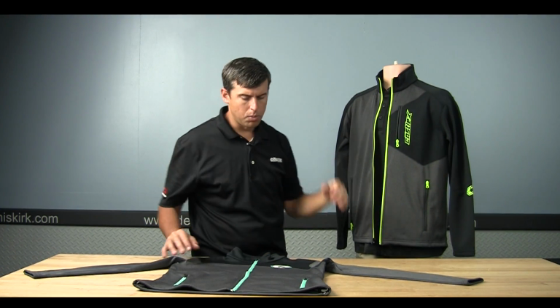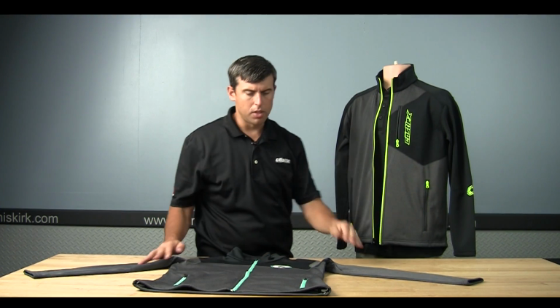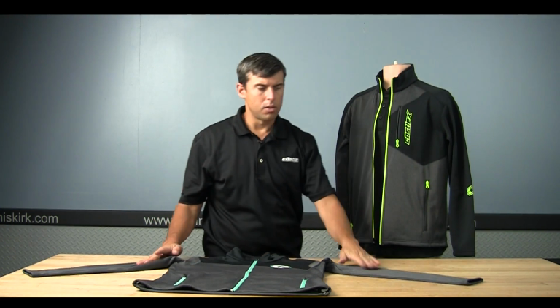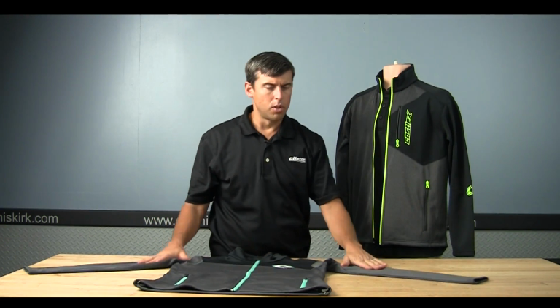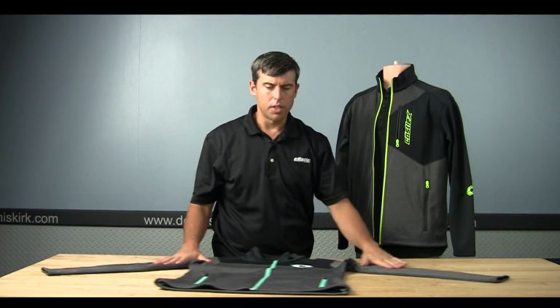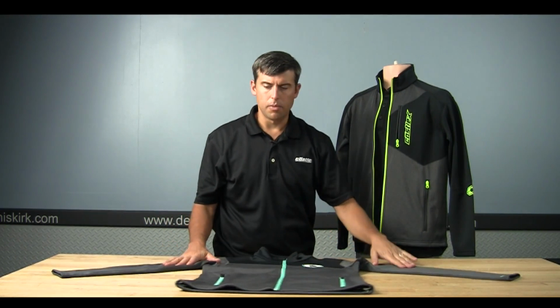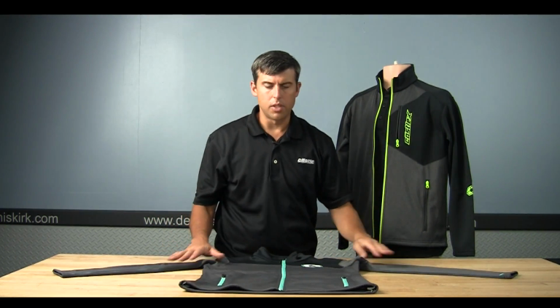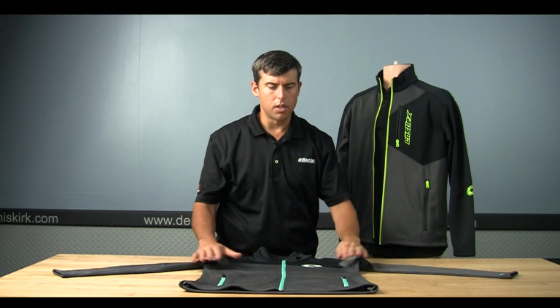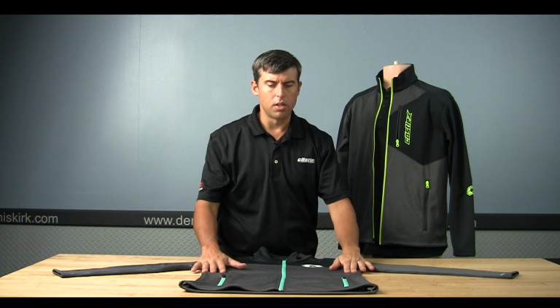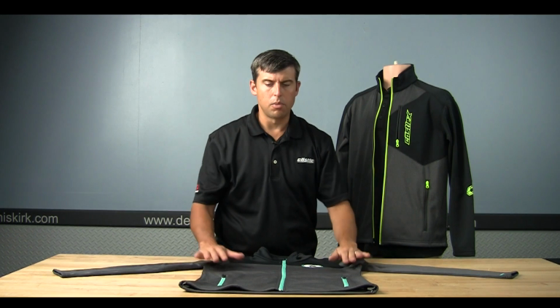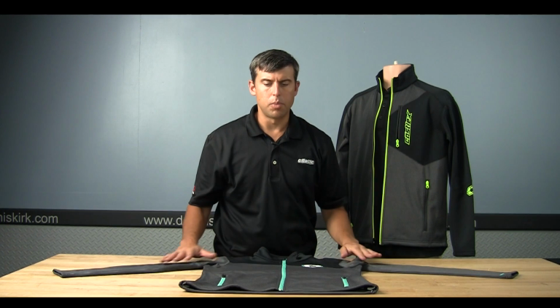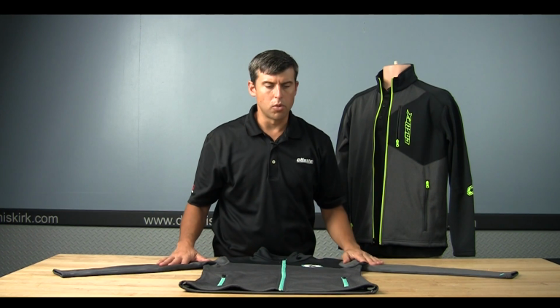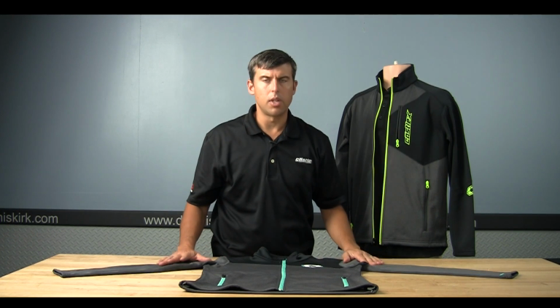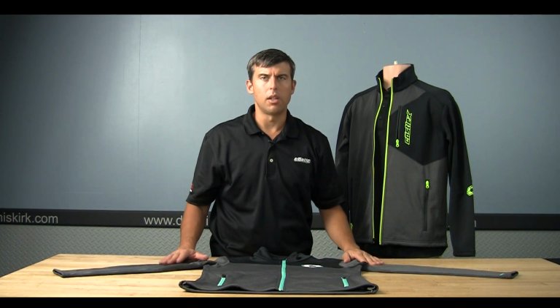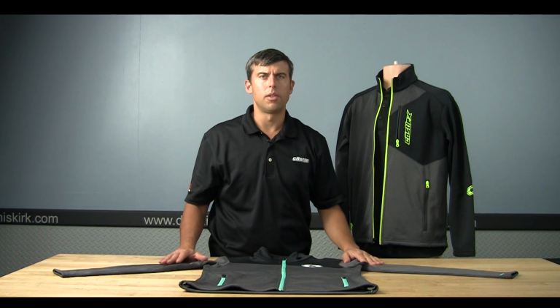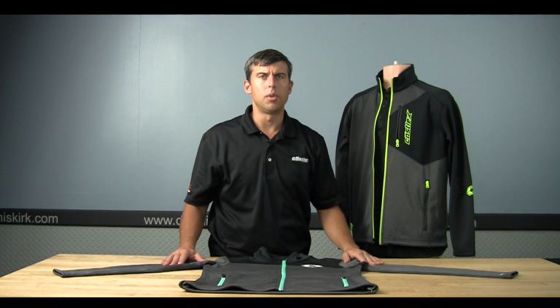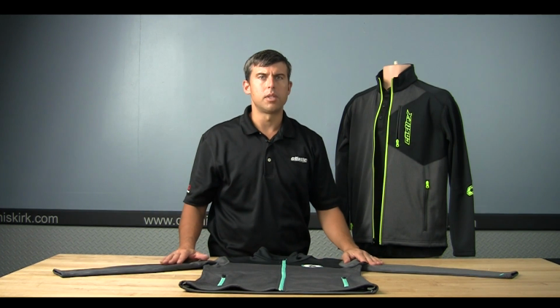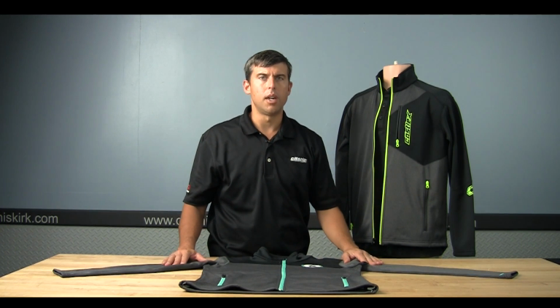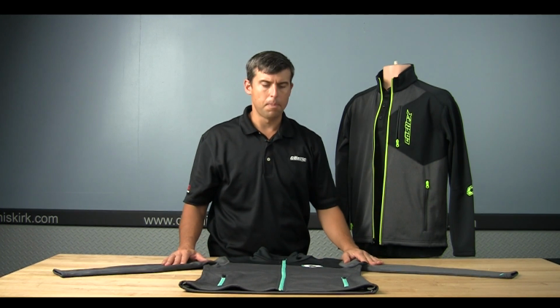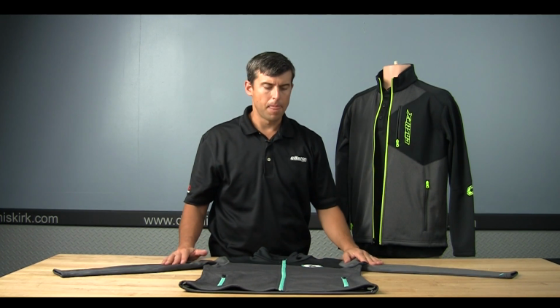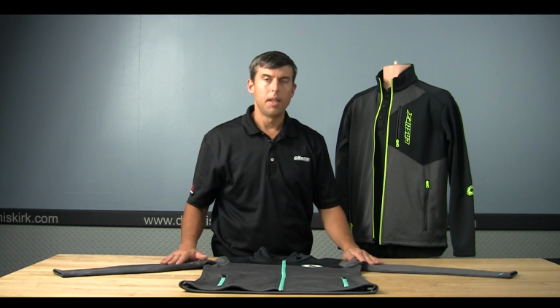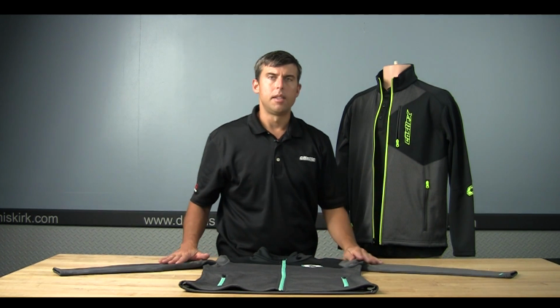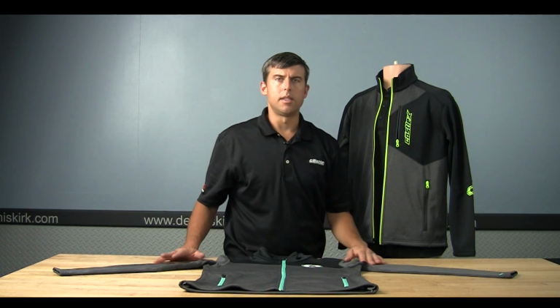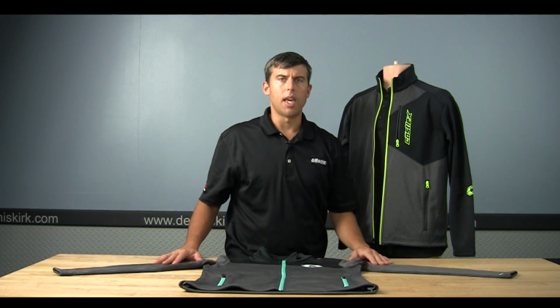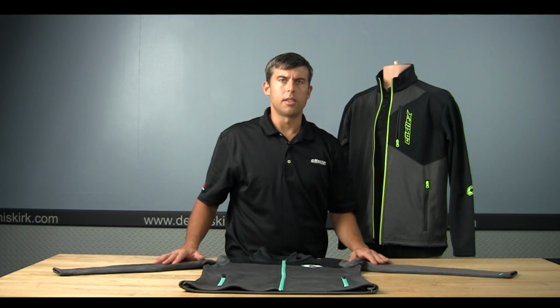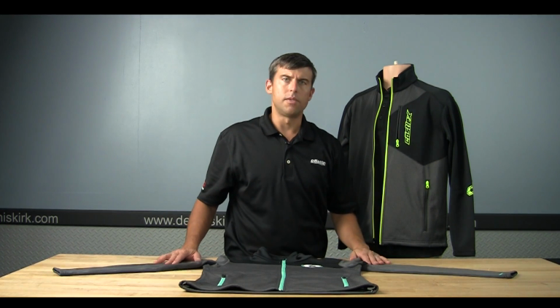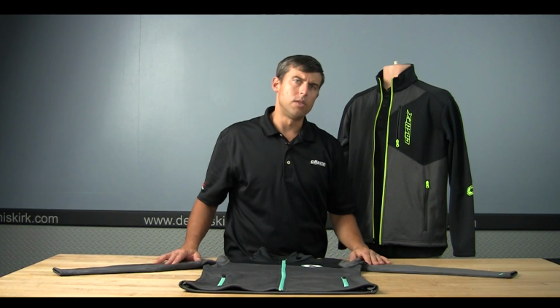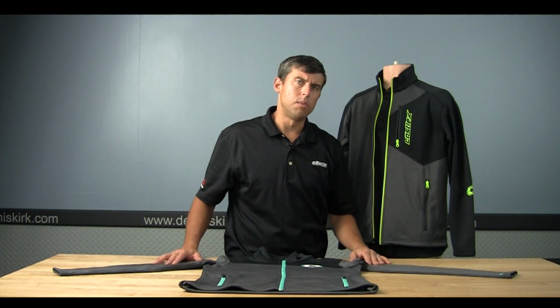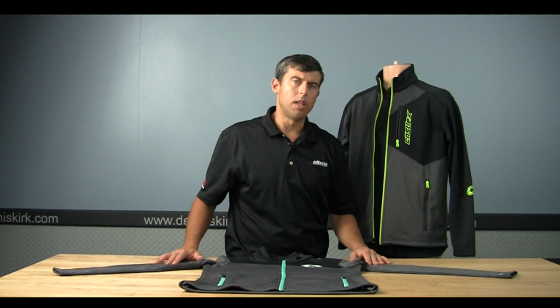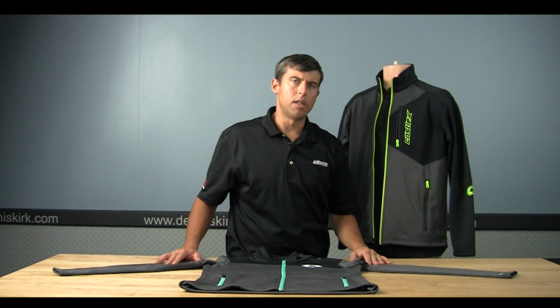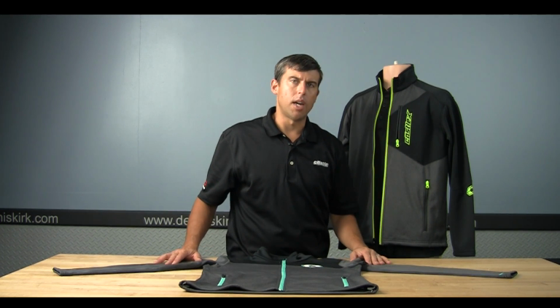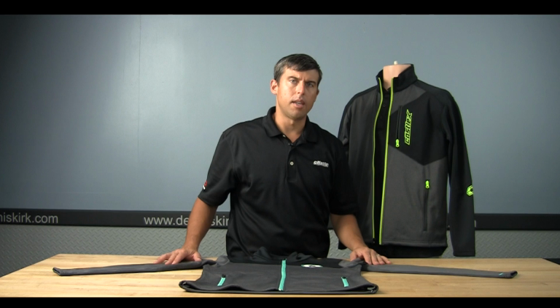The women's version has the same features but is a little more tailored for the women's cut. This is the Castle Fusion mid-layer jacket.